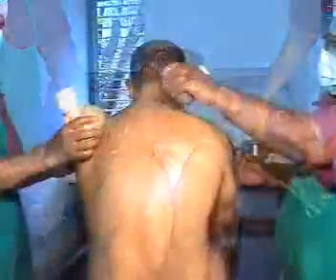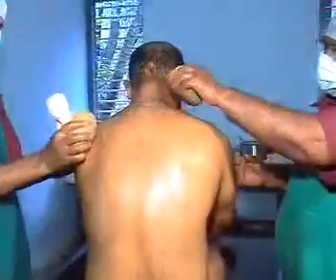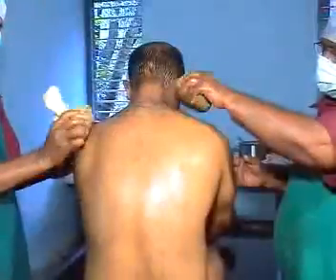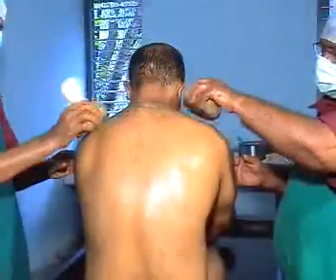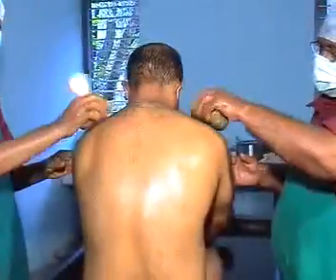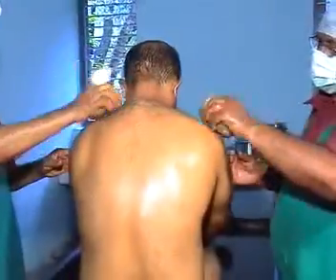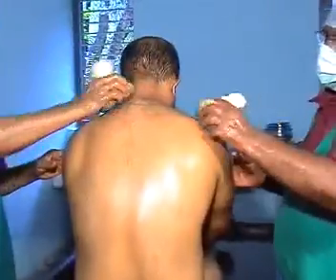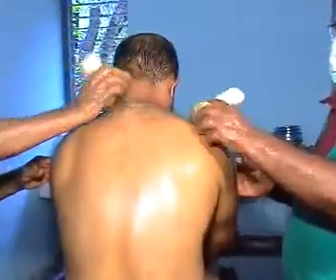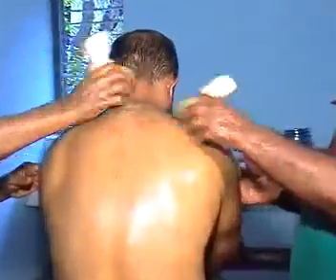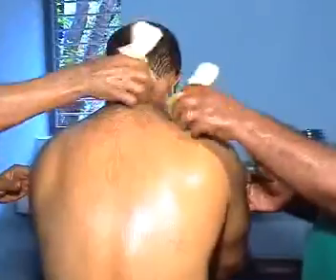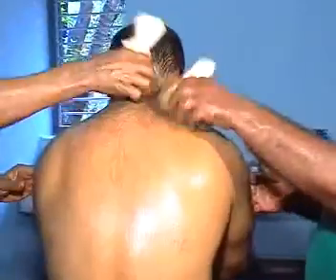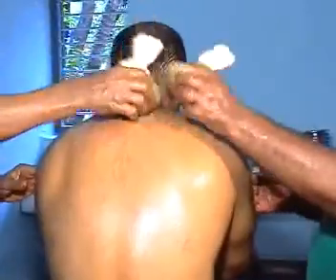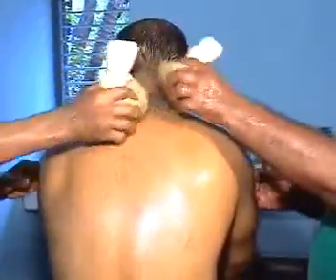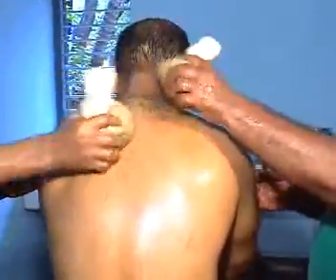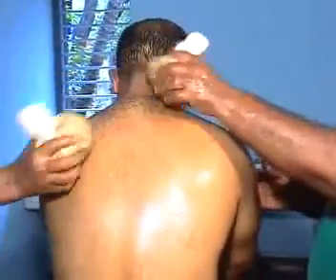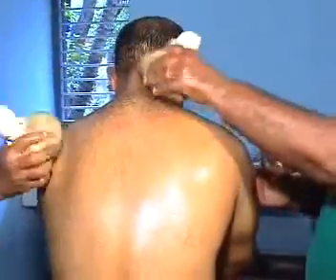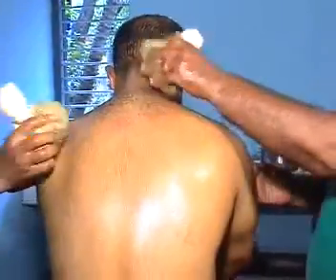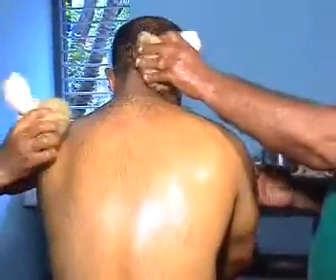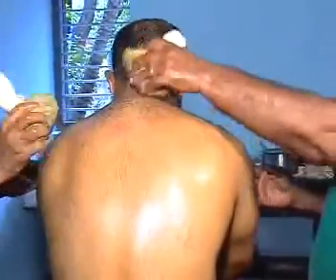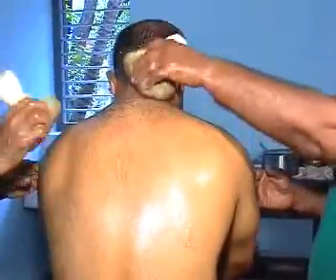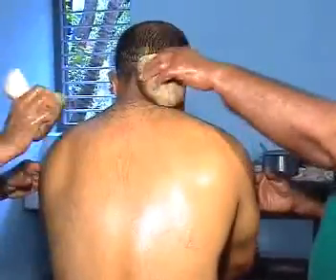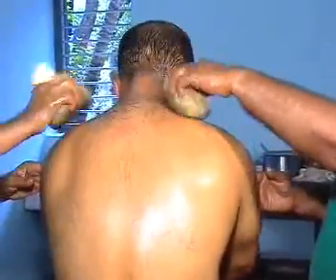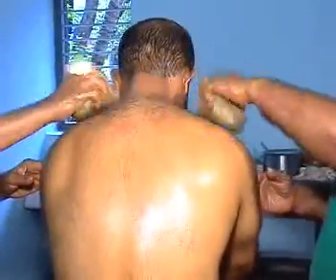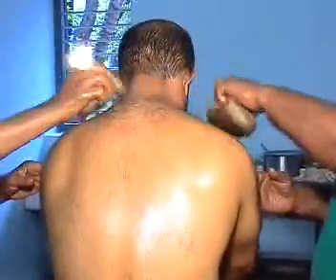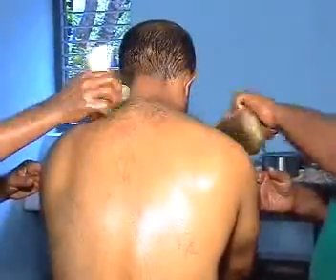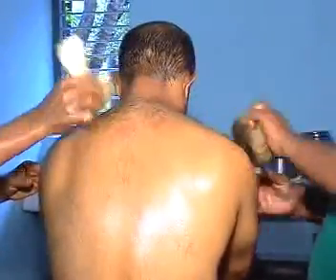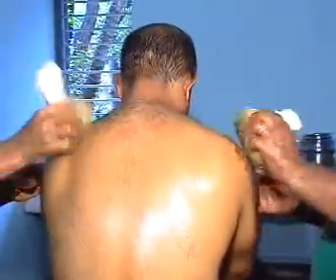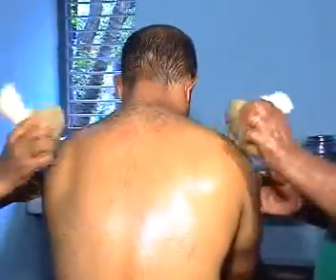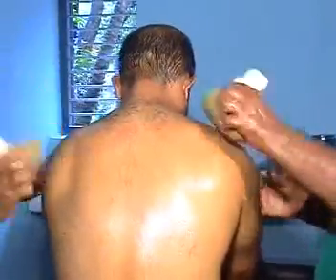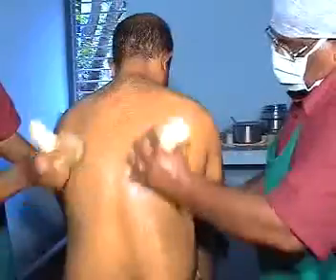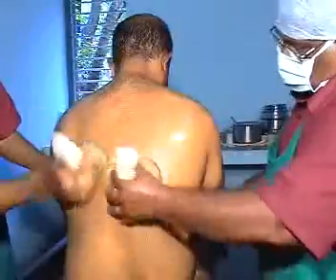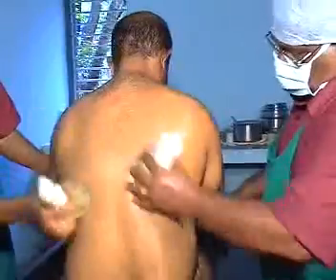Usually 30 to 40 minutes daily for a period of 7 days or 14 days.